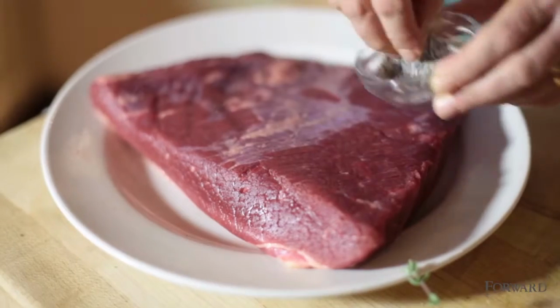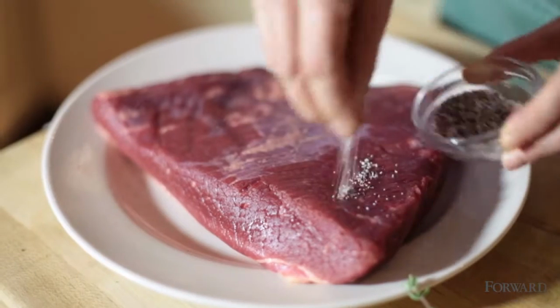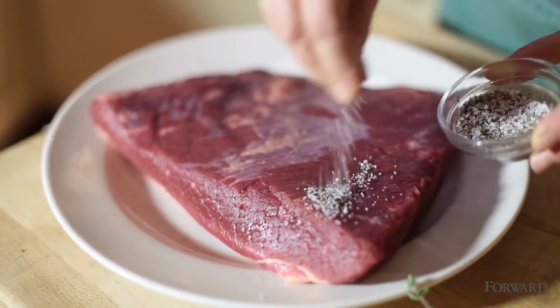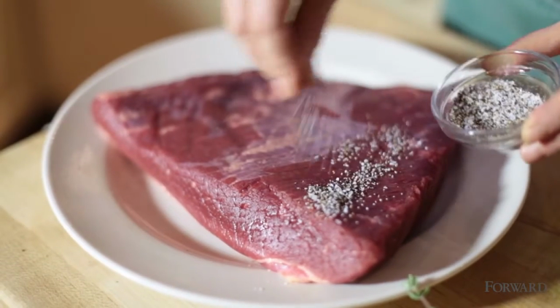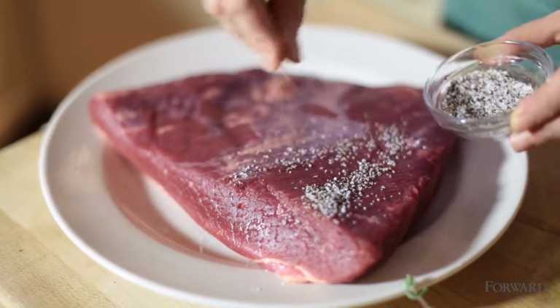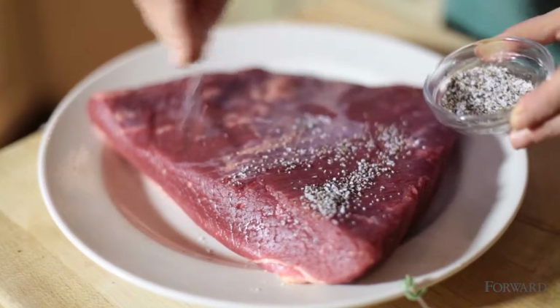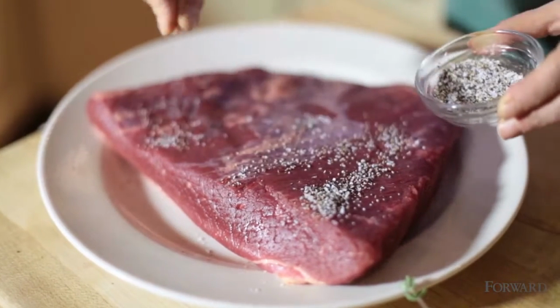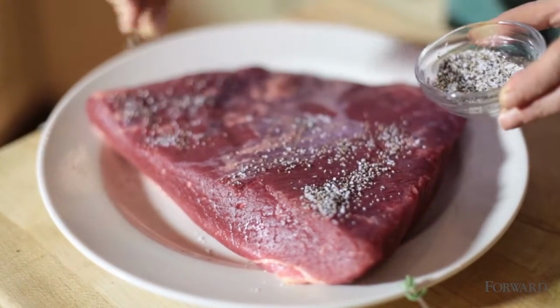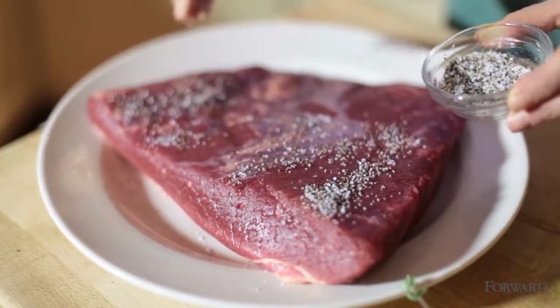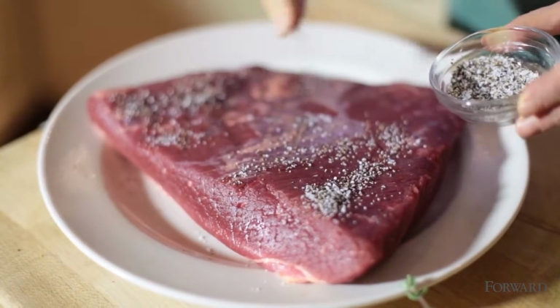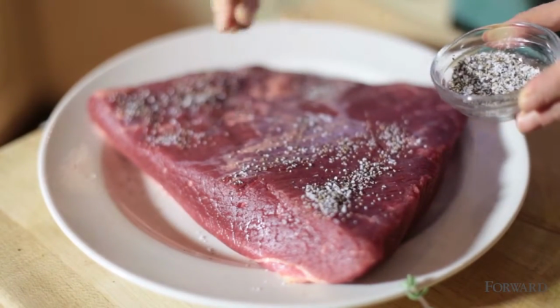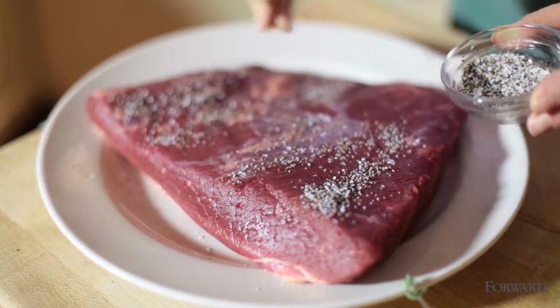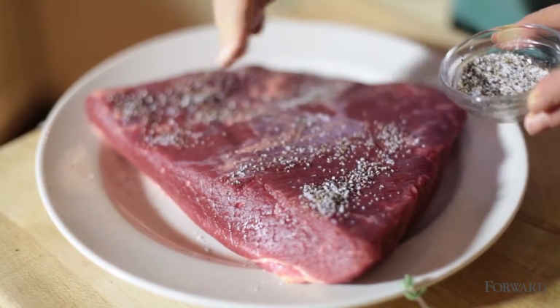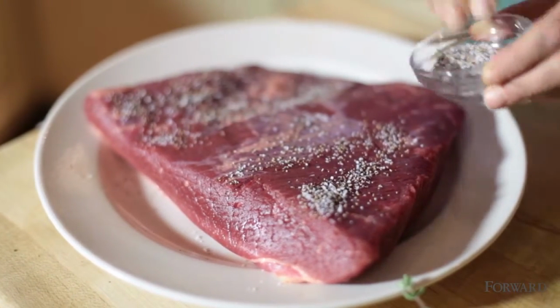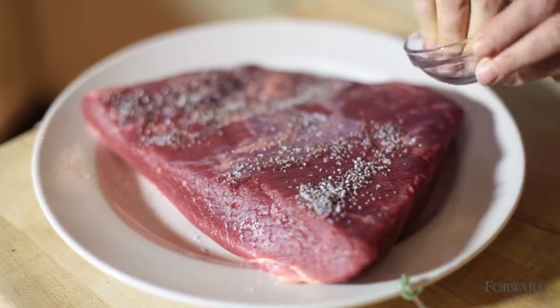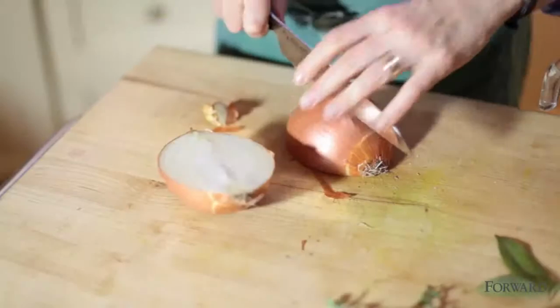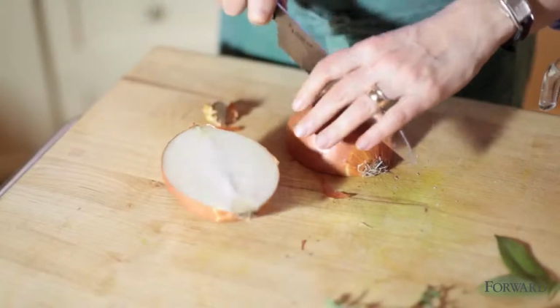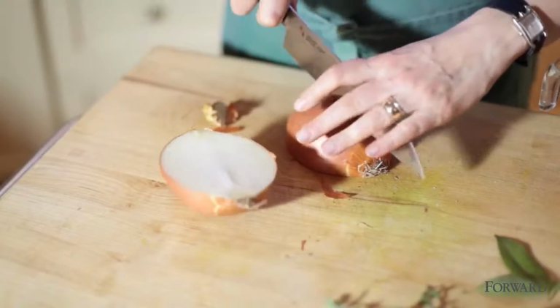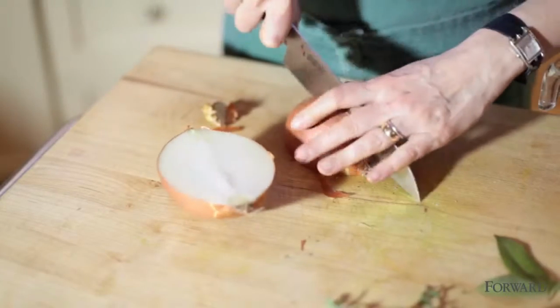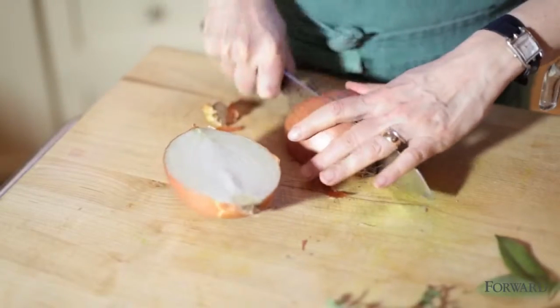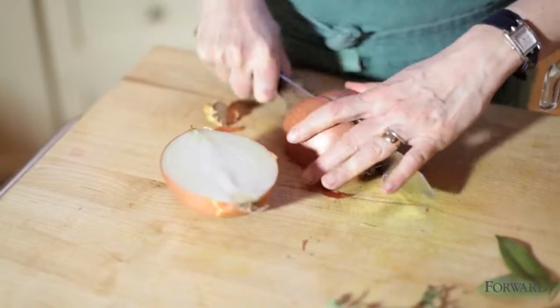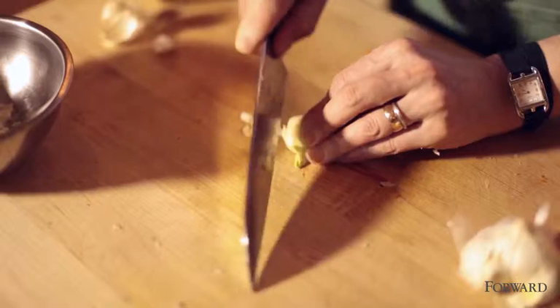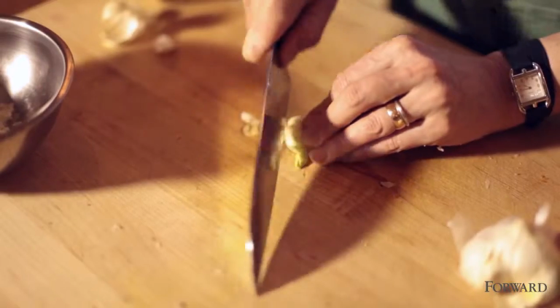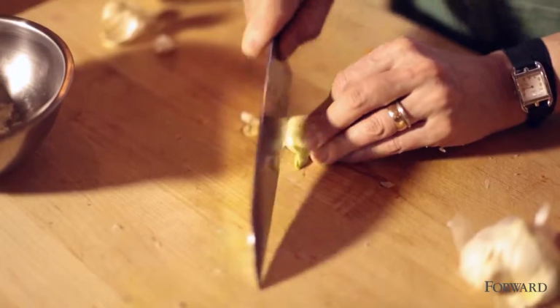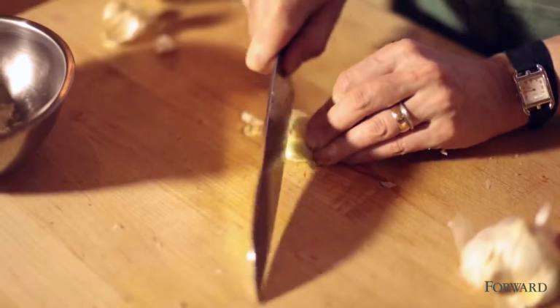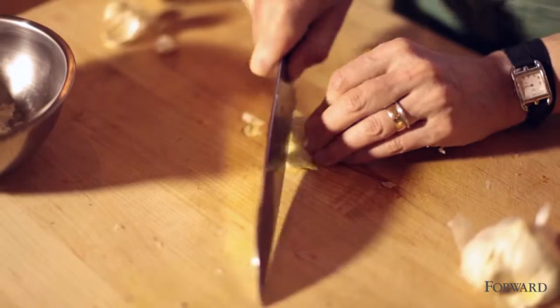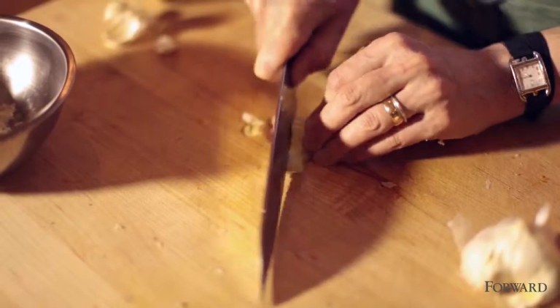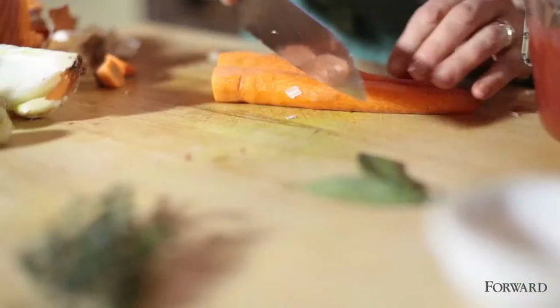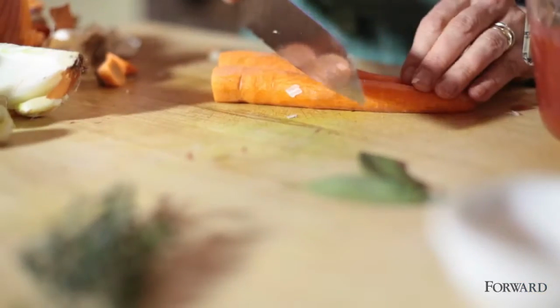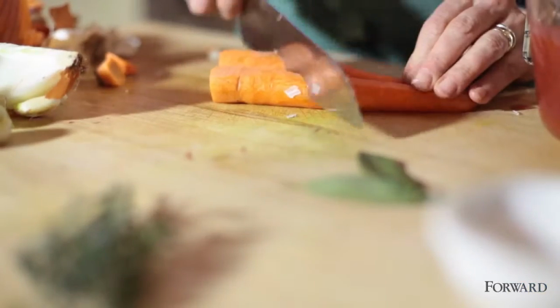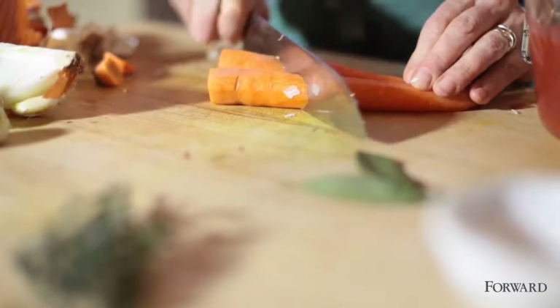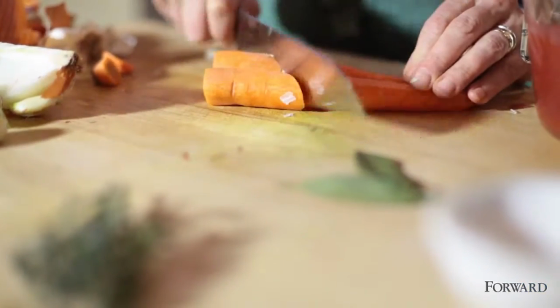I'm going to season my meat with salt and pepper. I'm going to cut up a few vegetables: onion, garlic, and carrot.